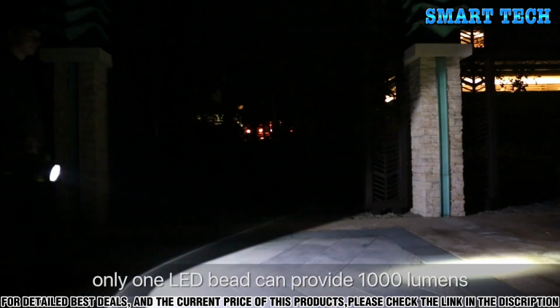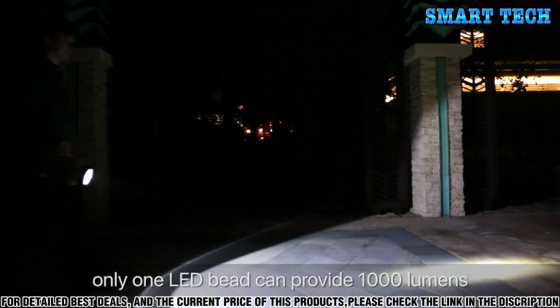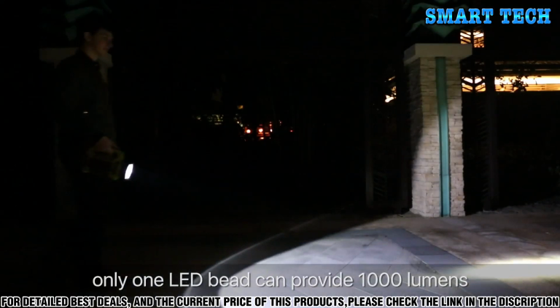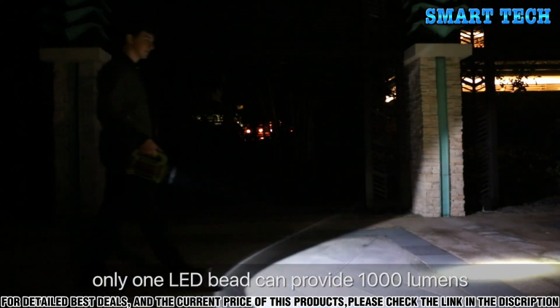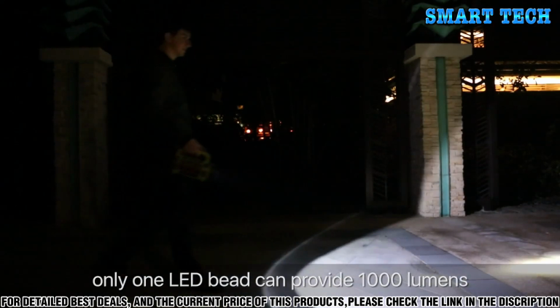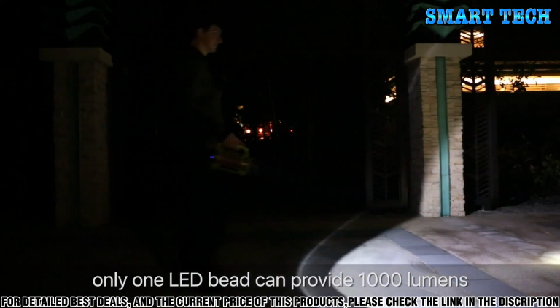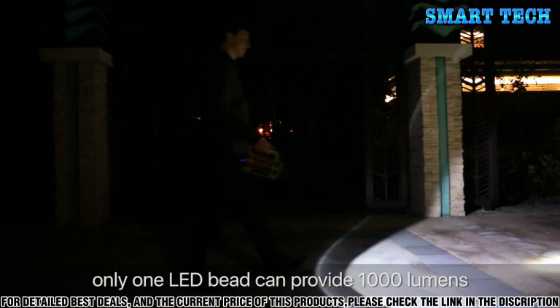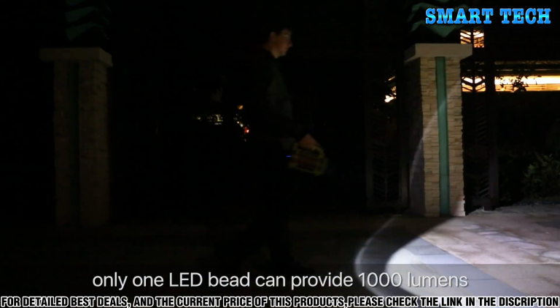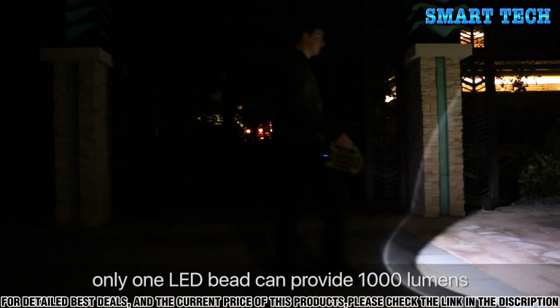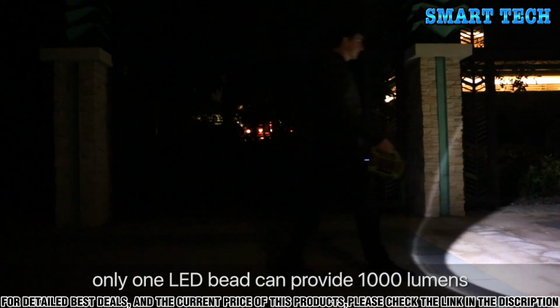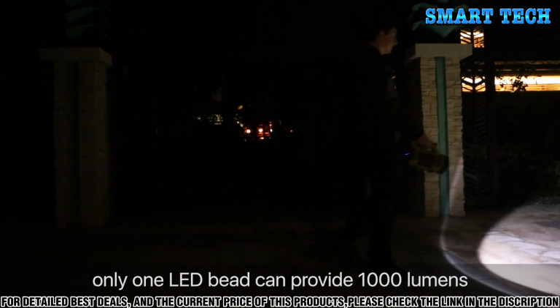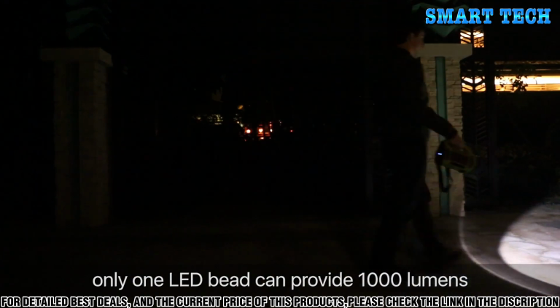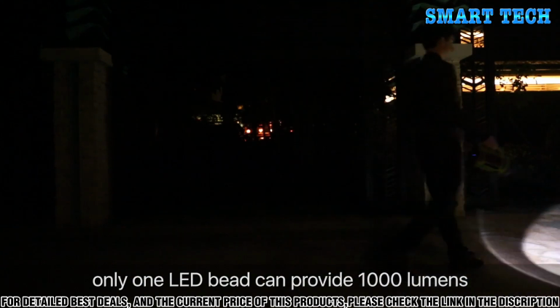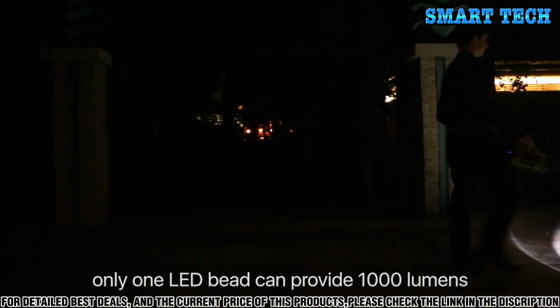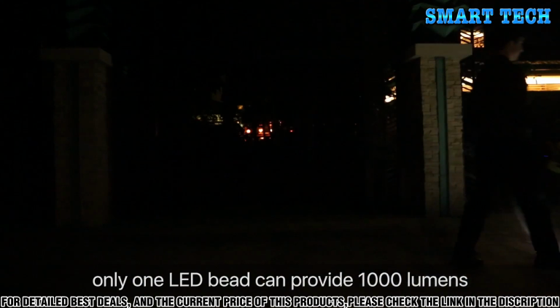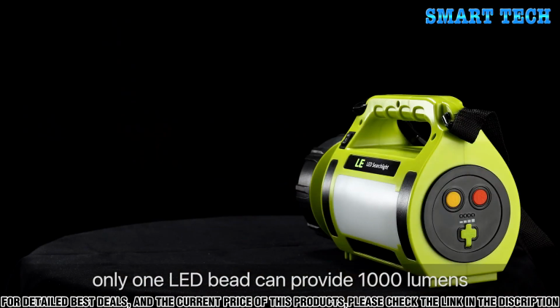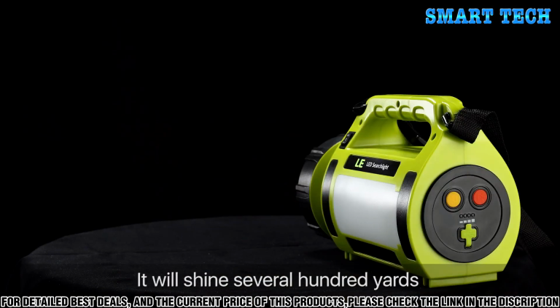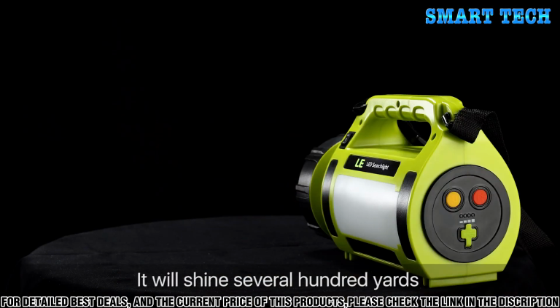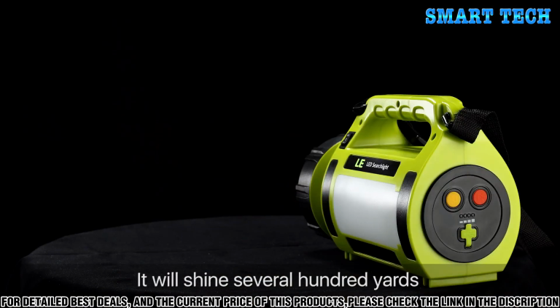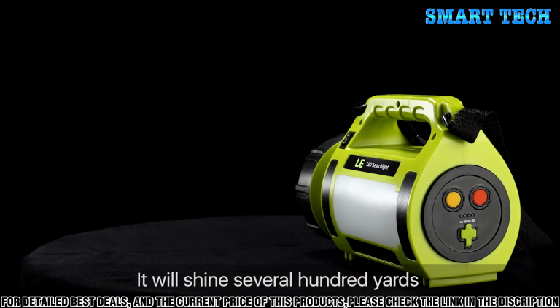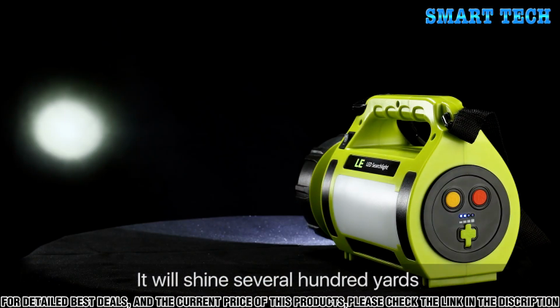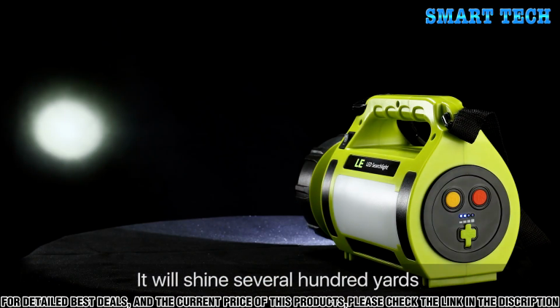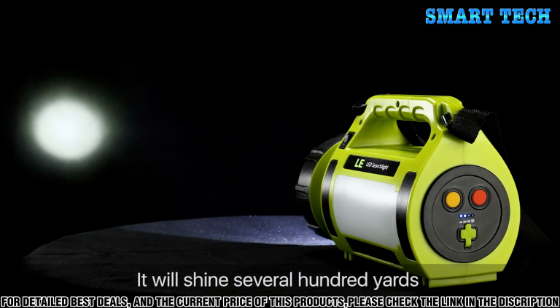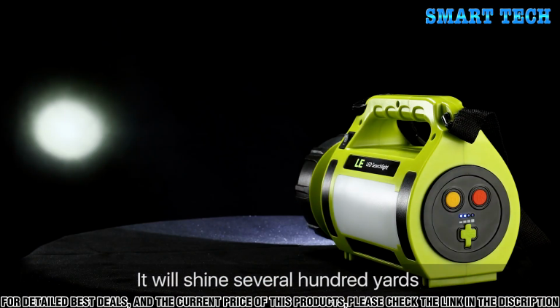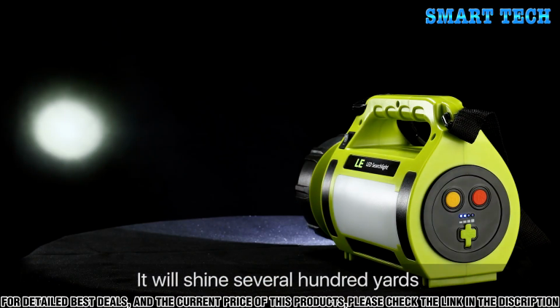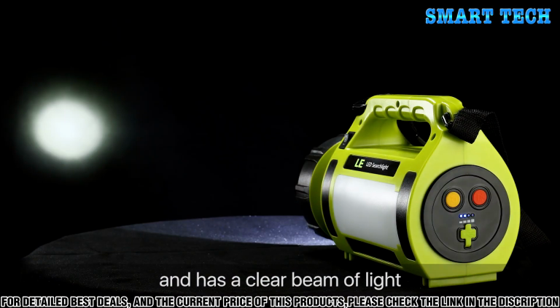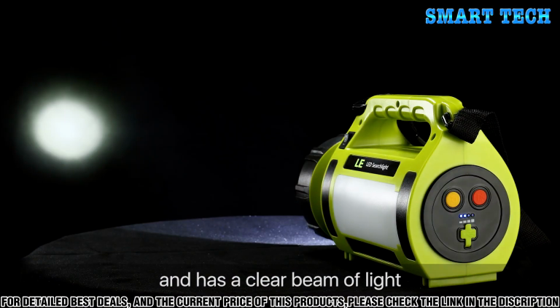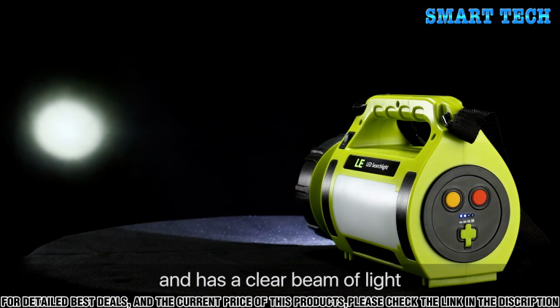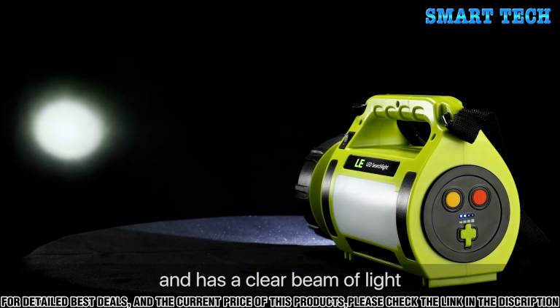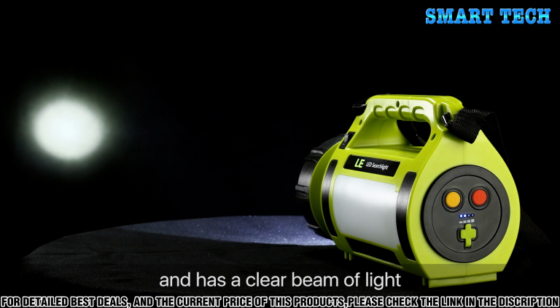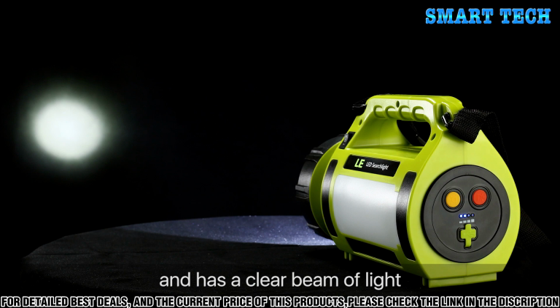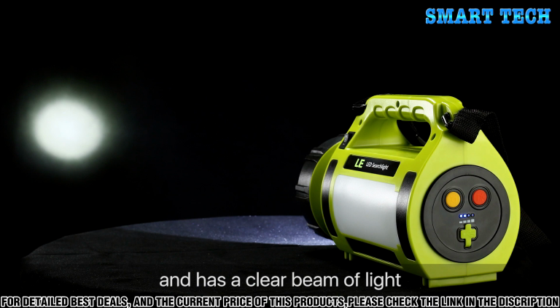Only one LED bead can provide 1000 lumens. It will shine several hundred yards and has a clear beam of light.